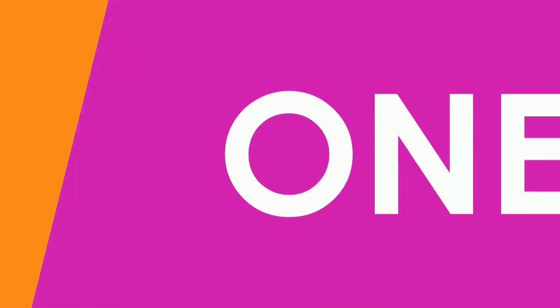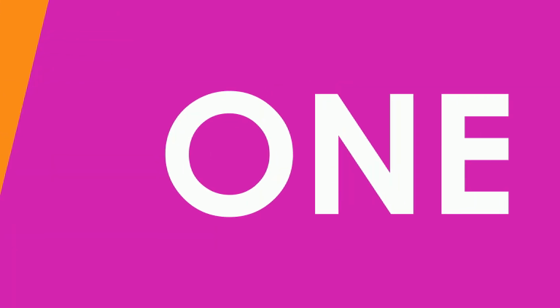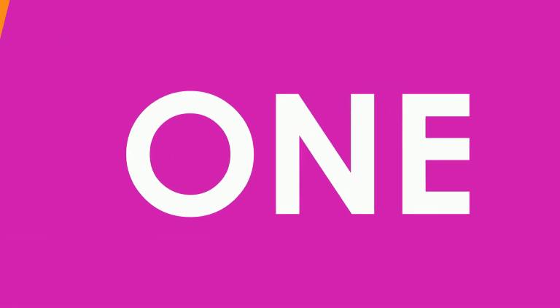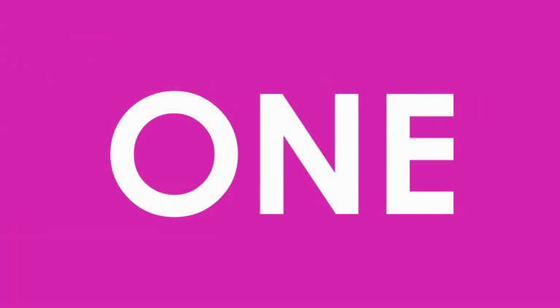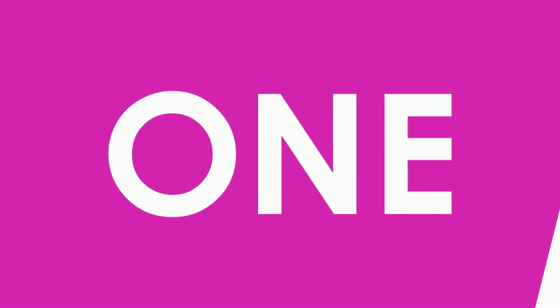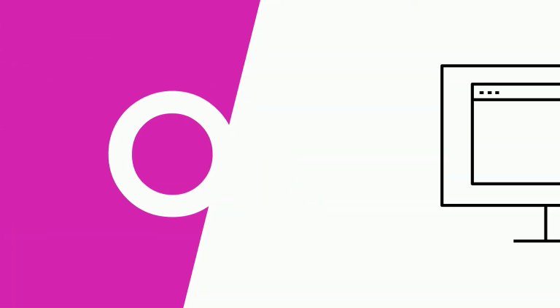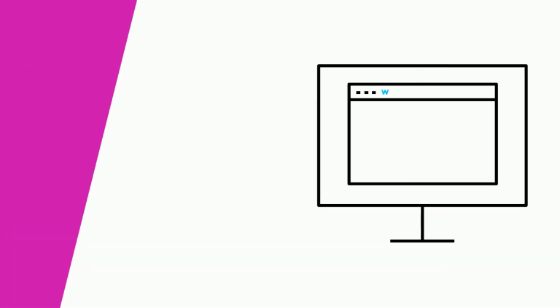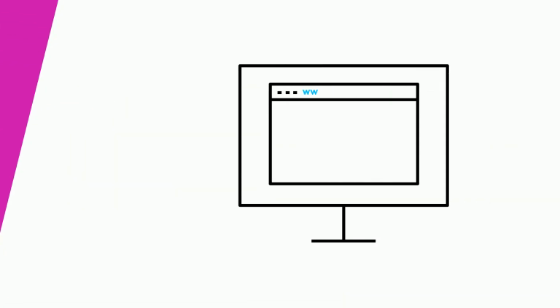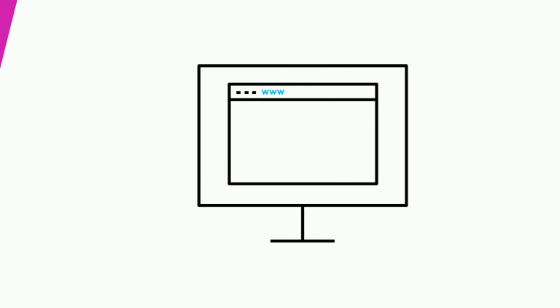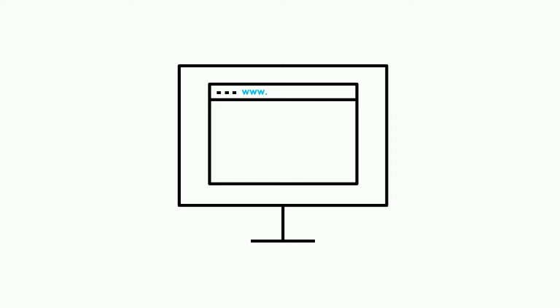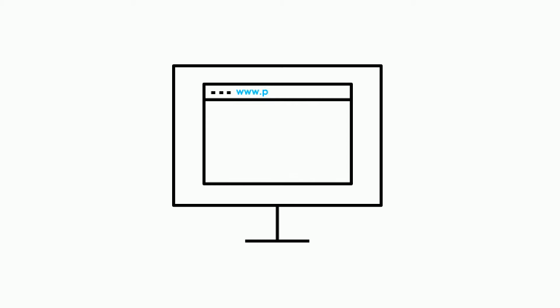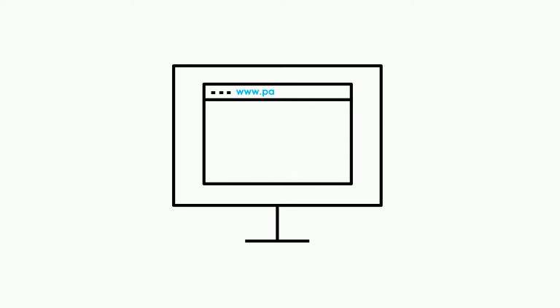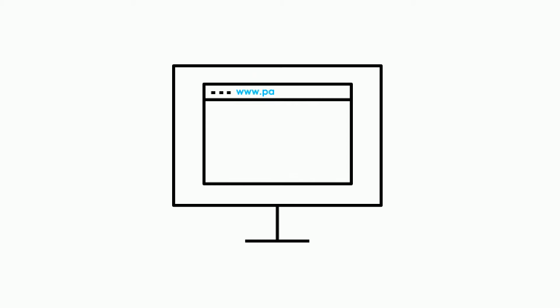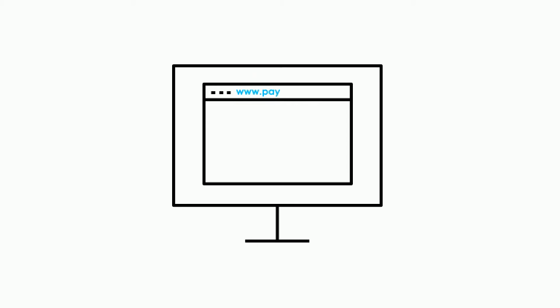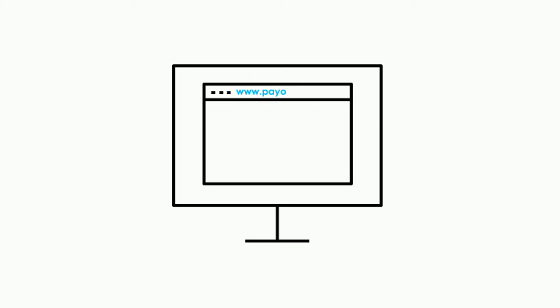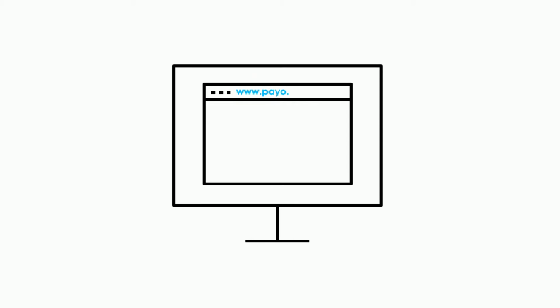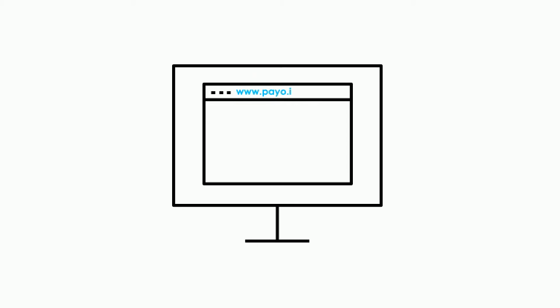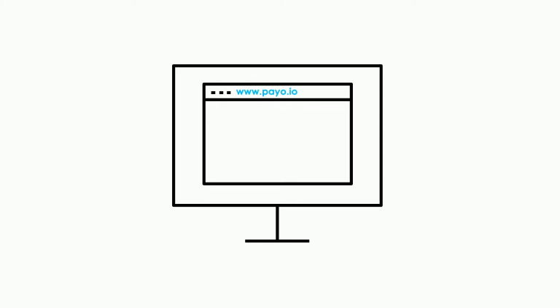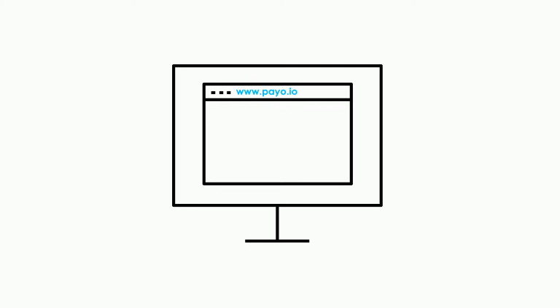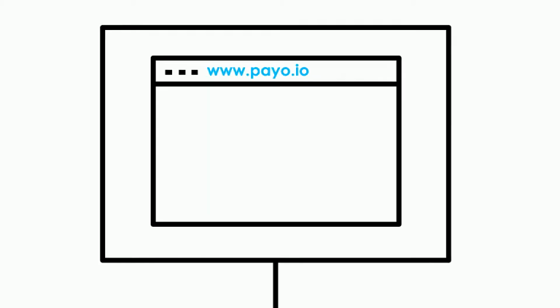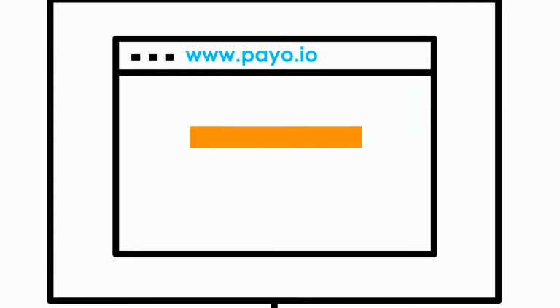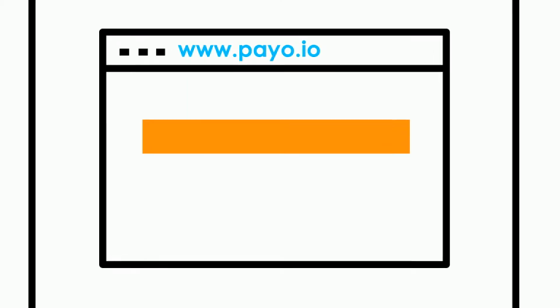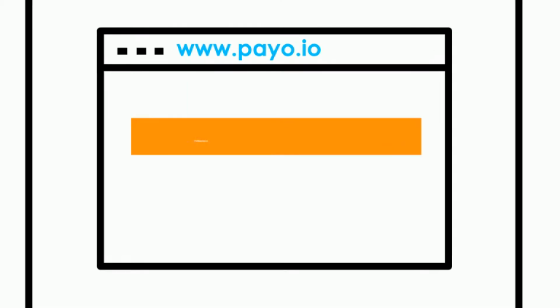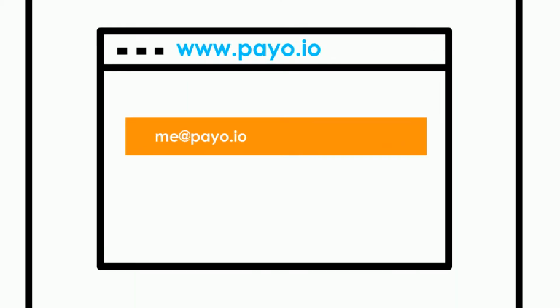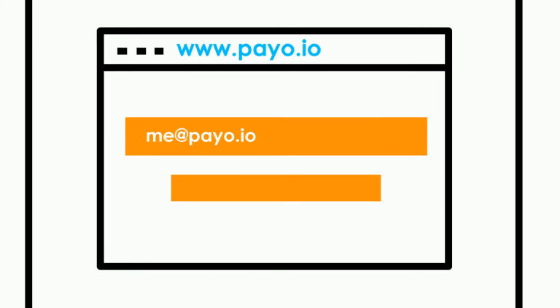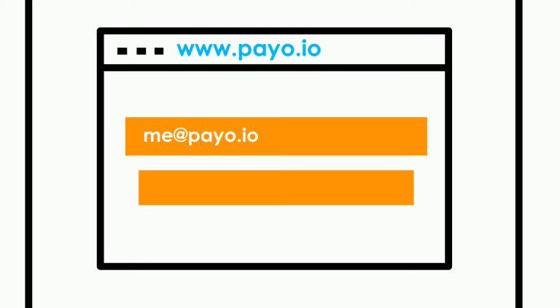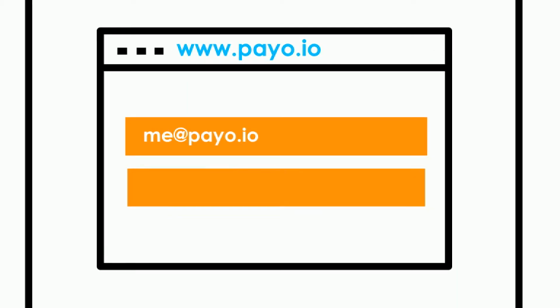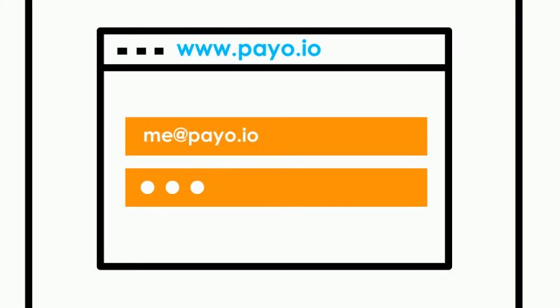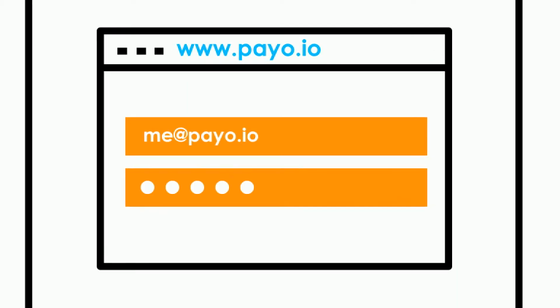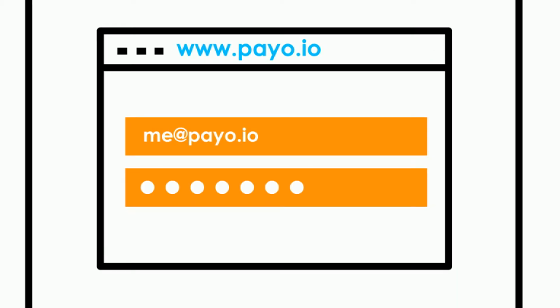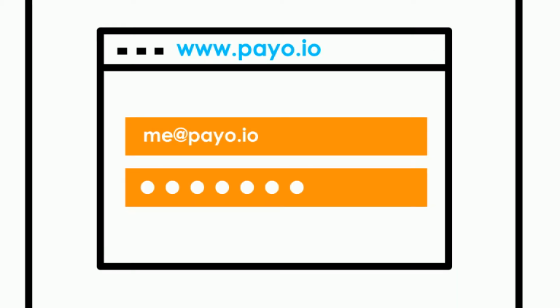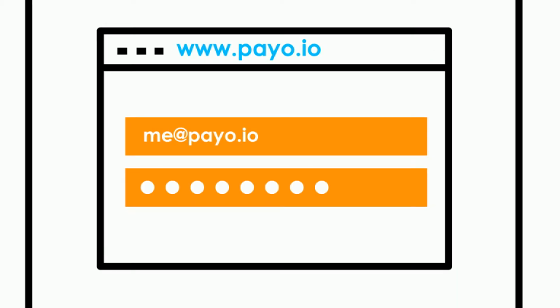Step 1. Sign up with payo.io with your email address and create a password.